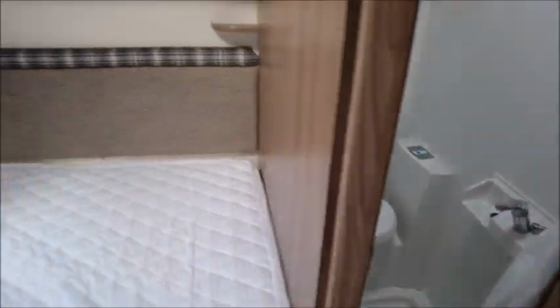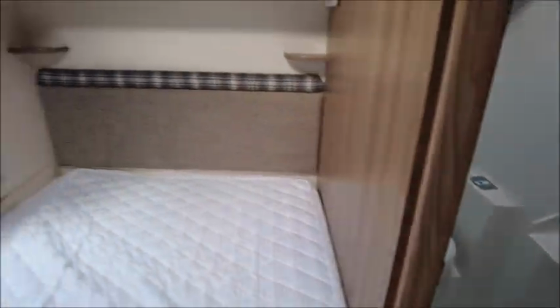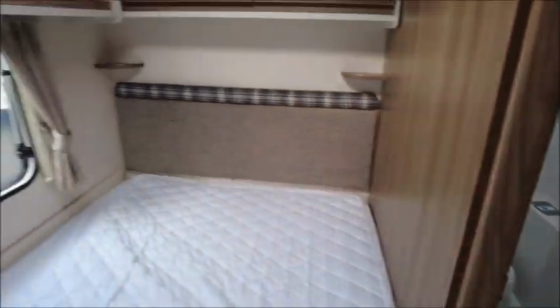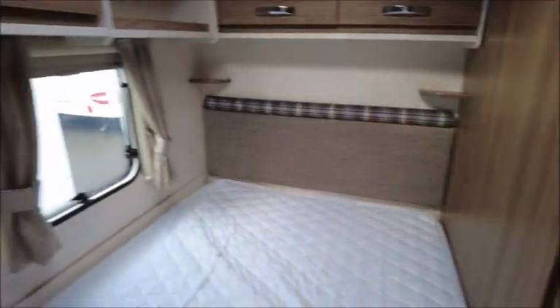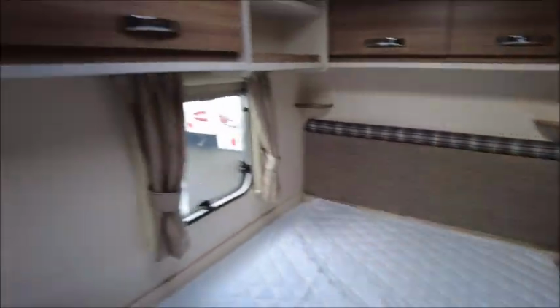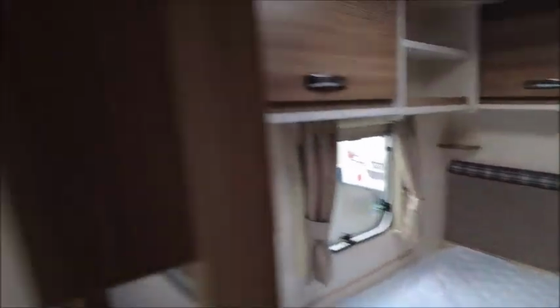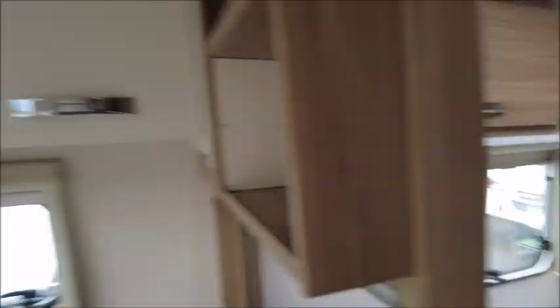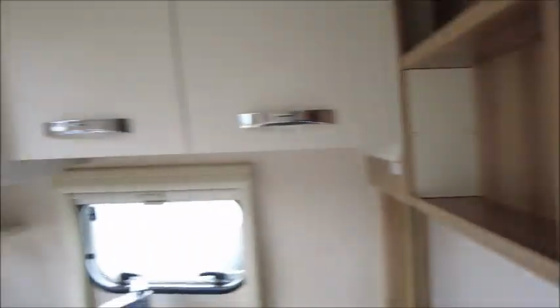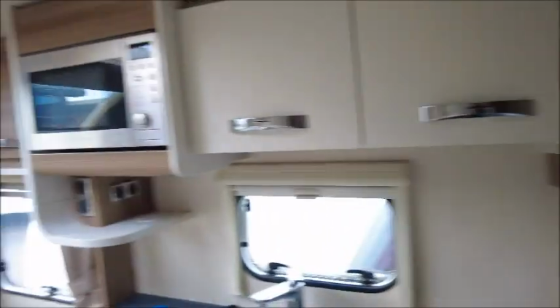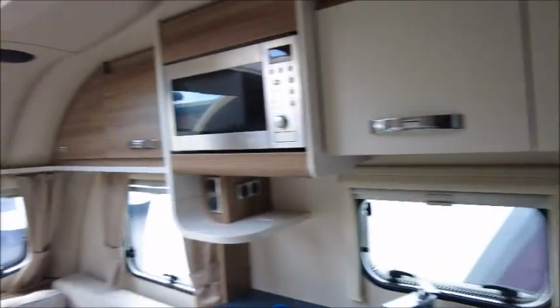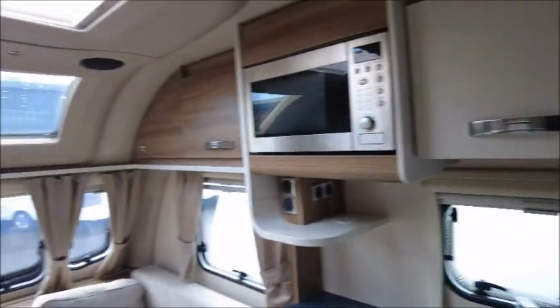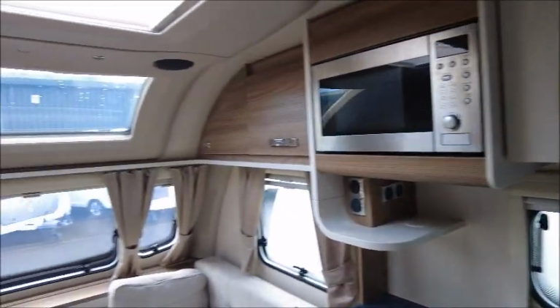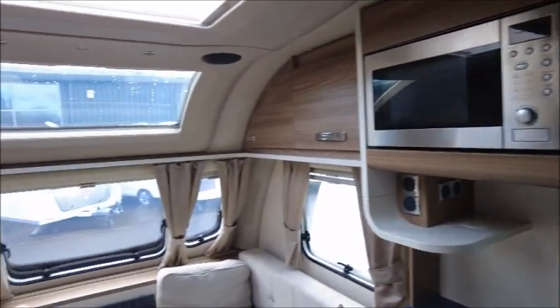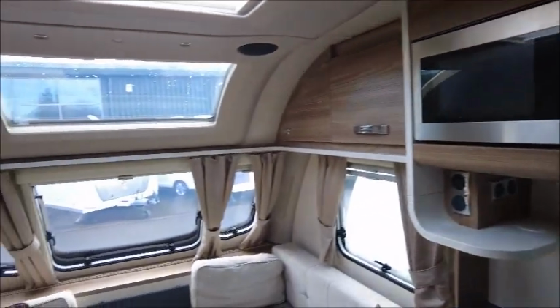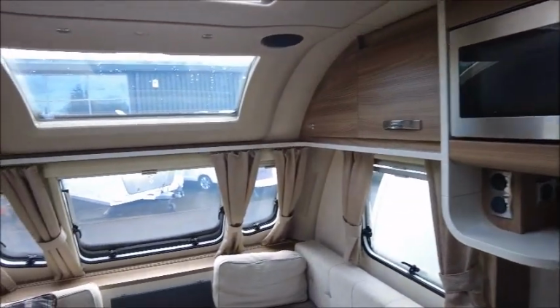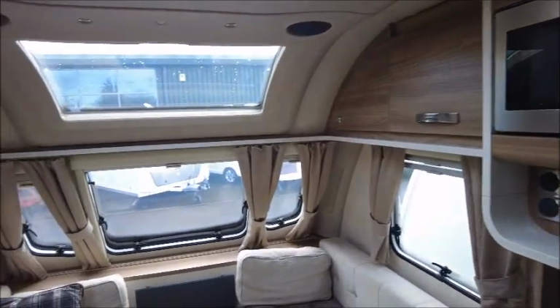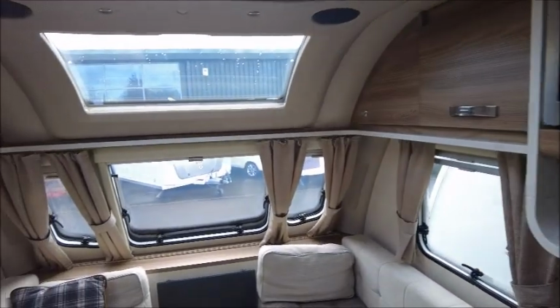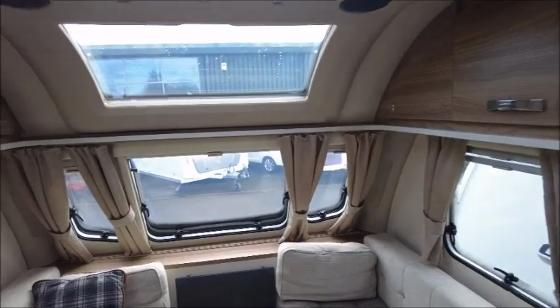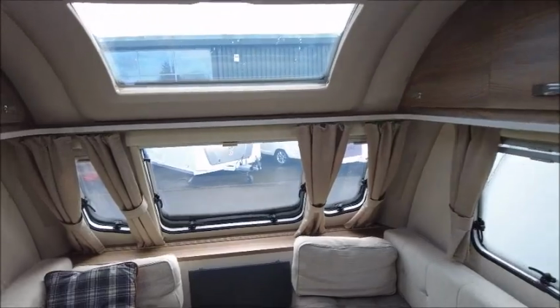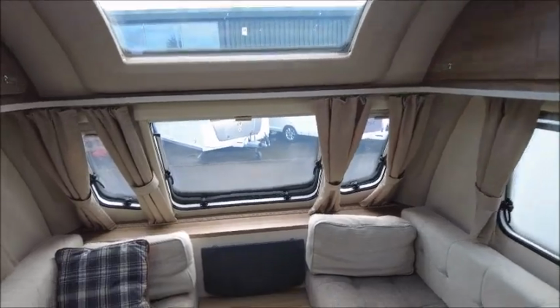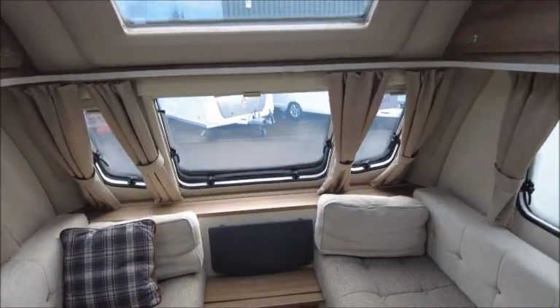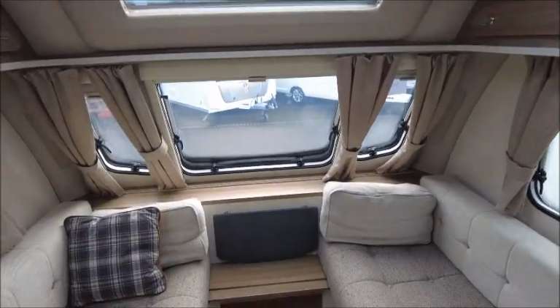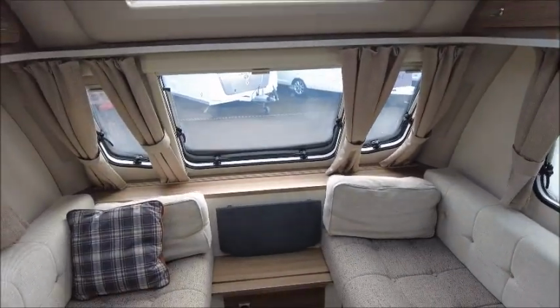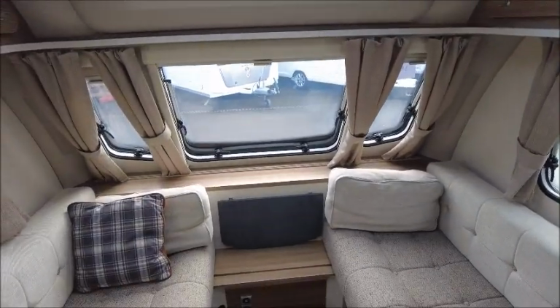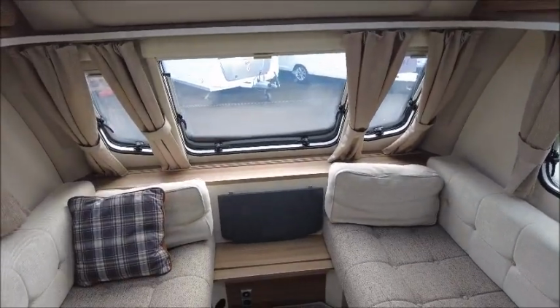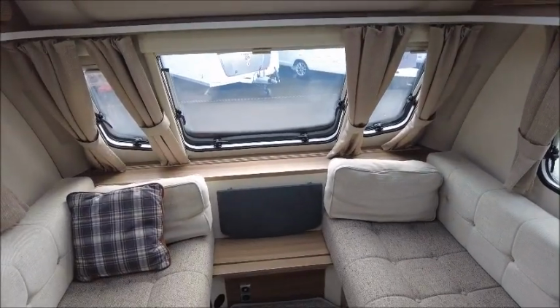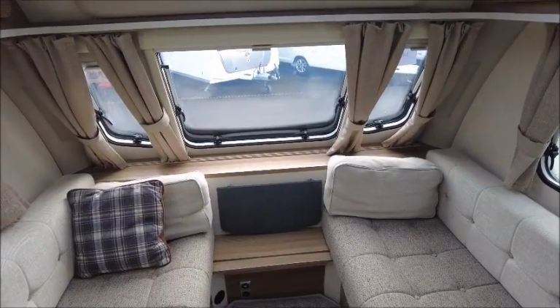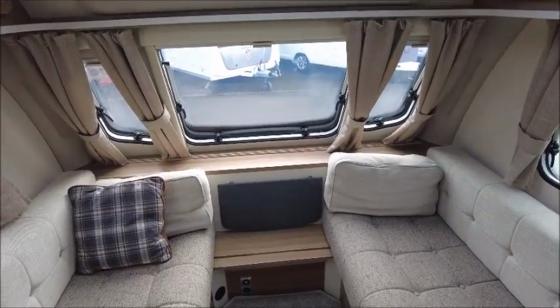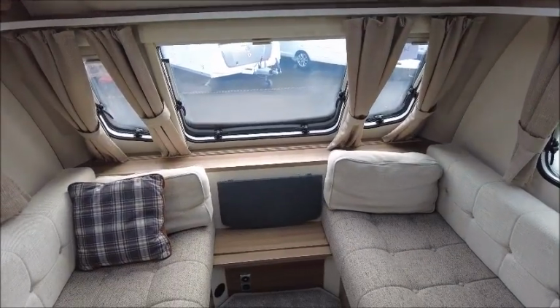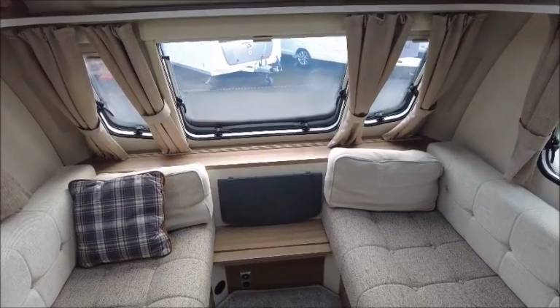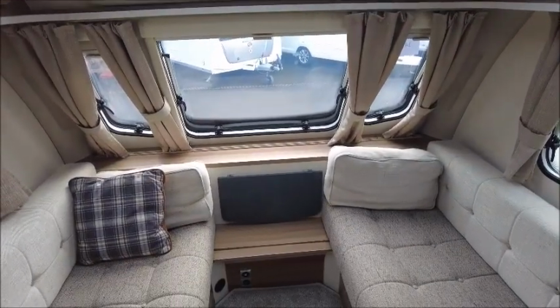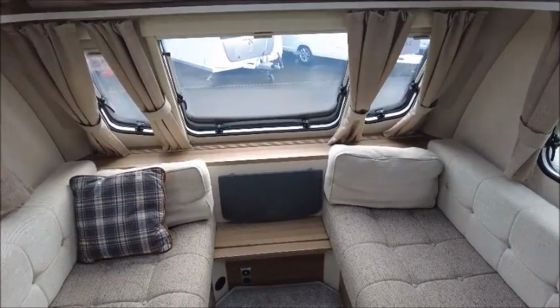So there you have it. This caravan is for sale at Solar Pleasure in Shrewsbury. Please get in touch for more details. Thank you.